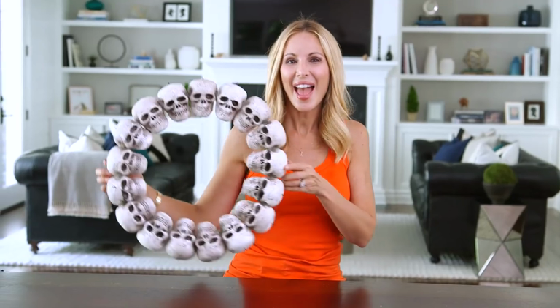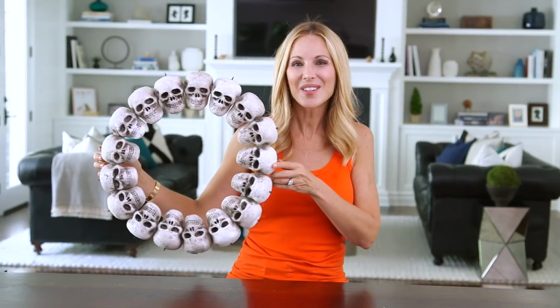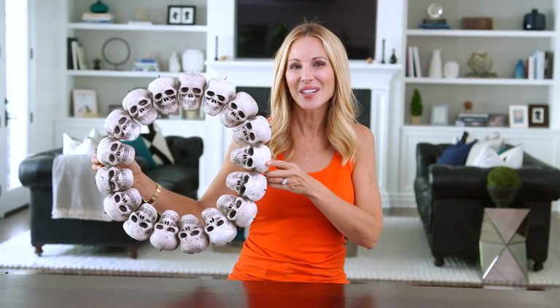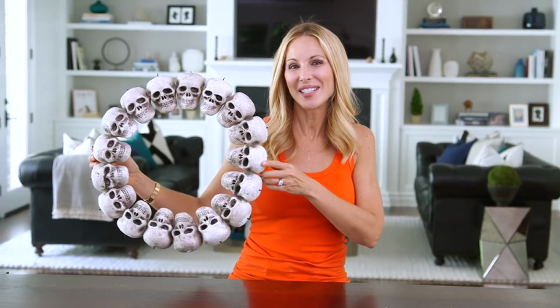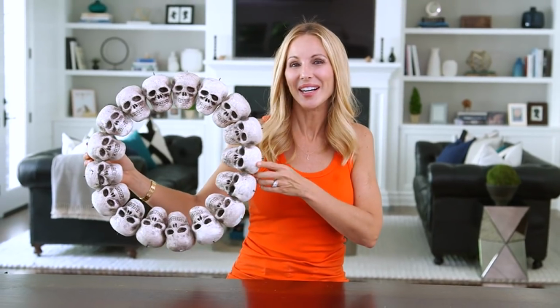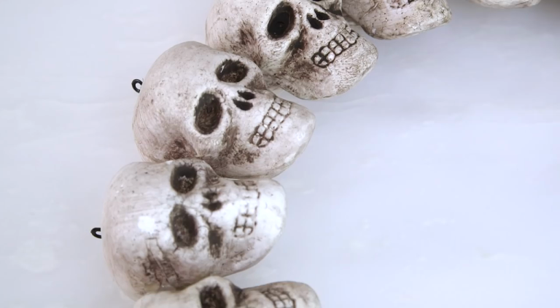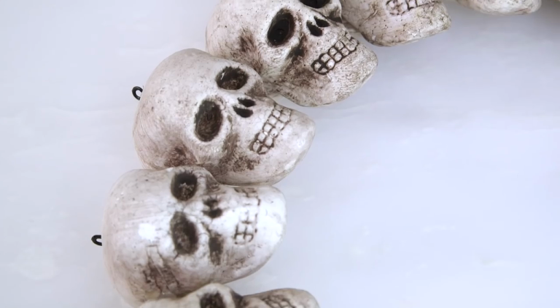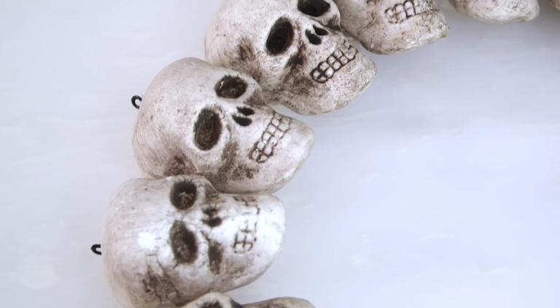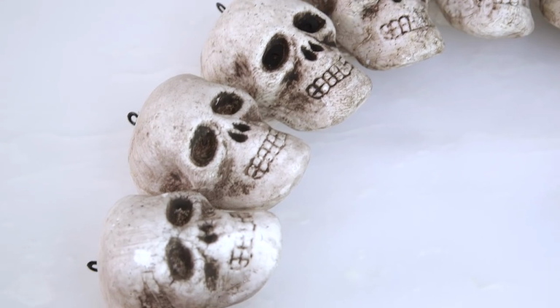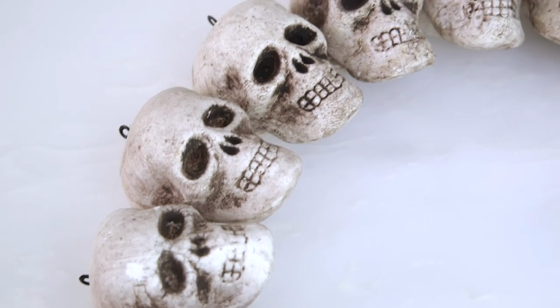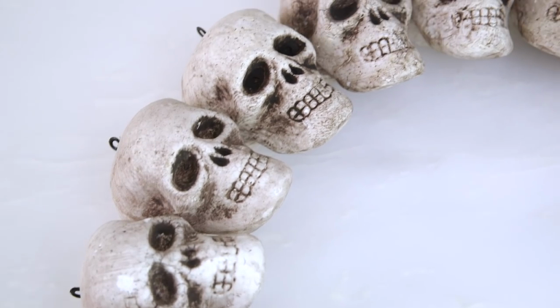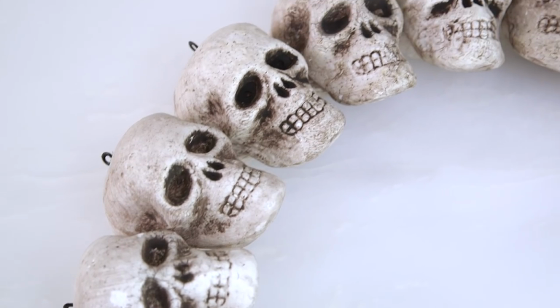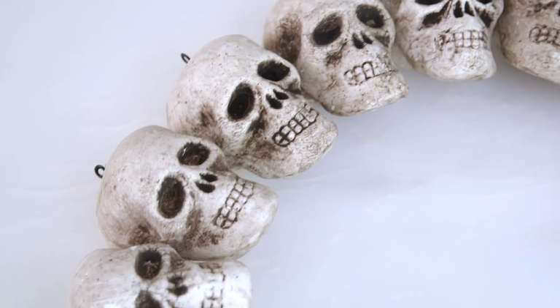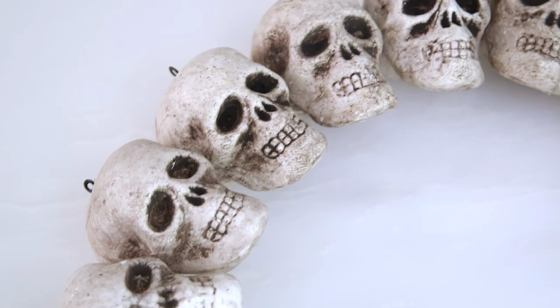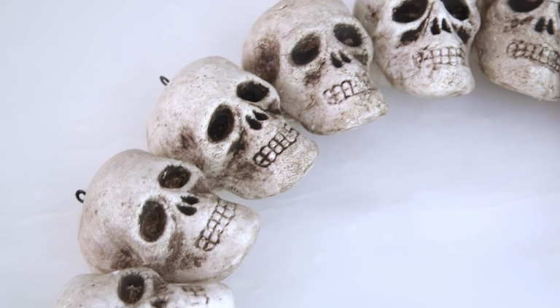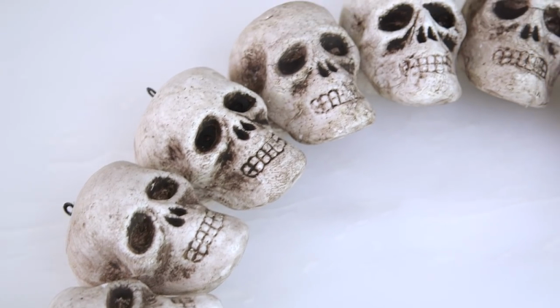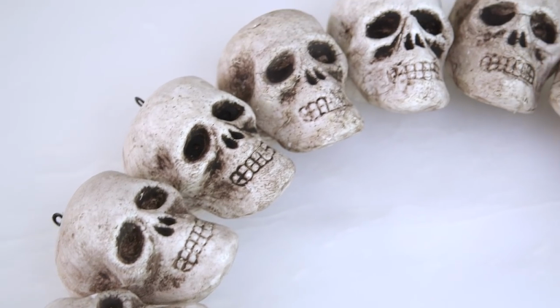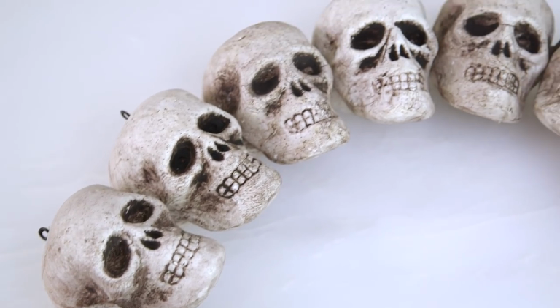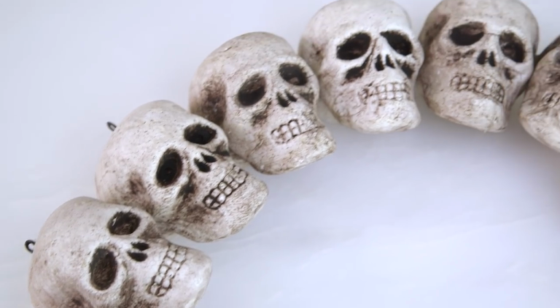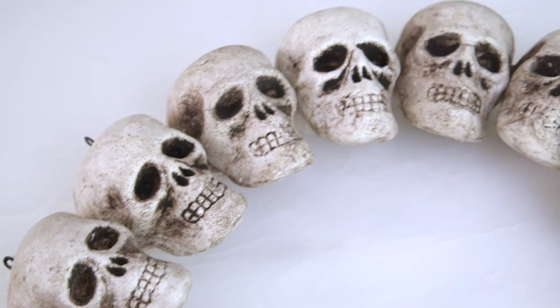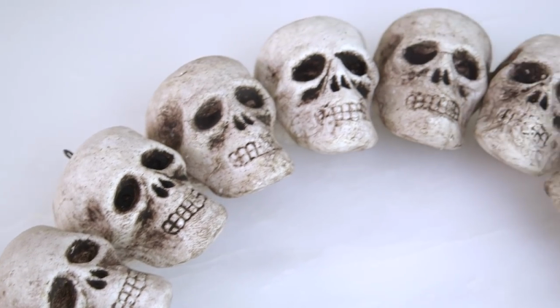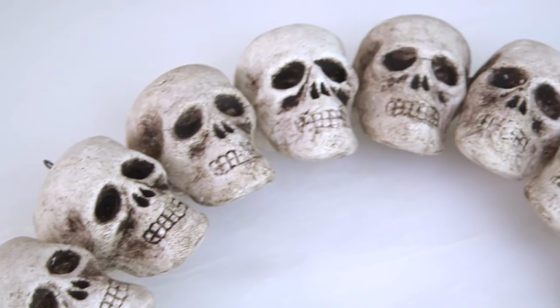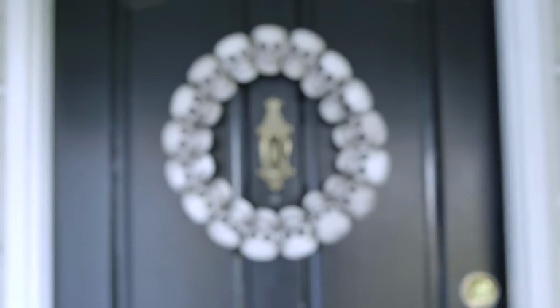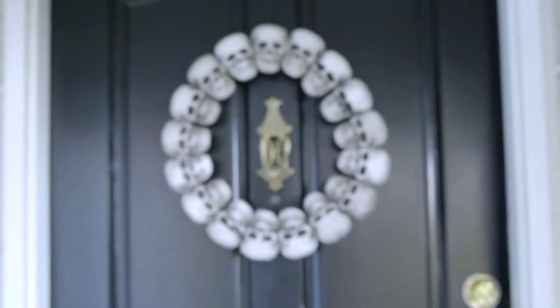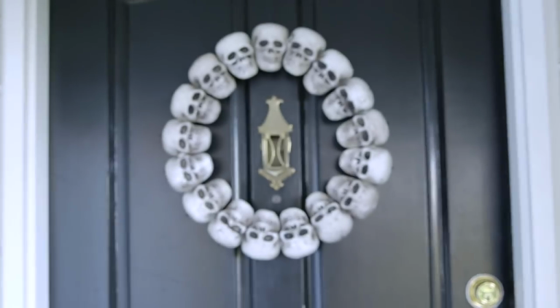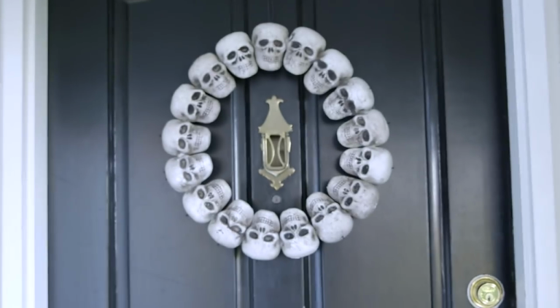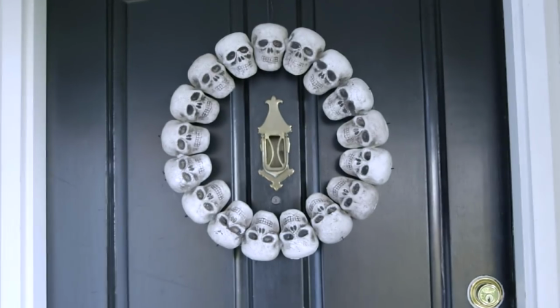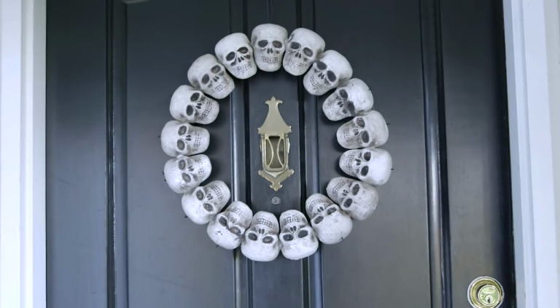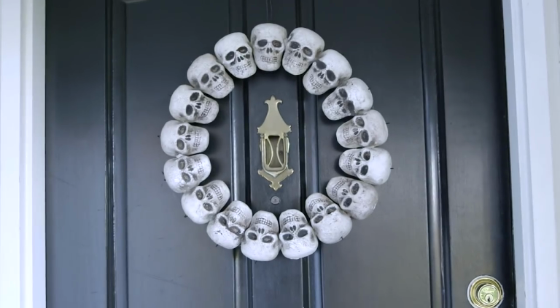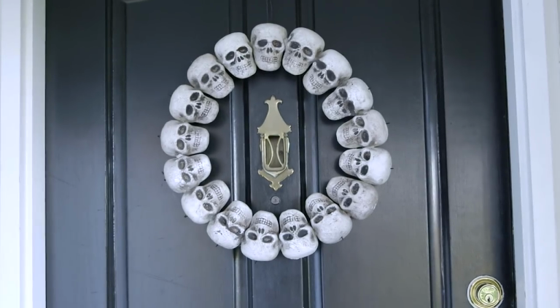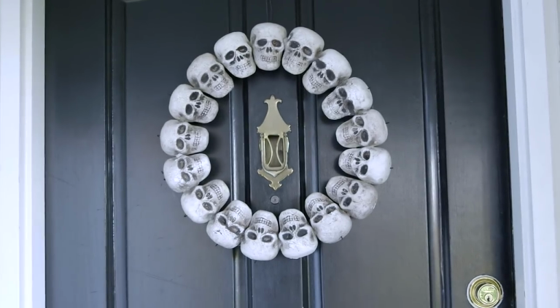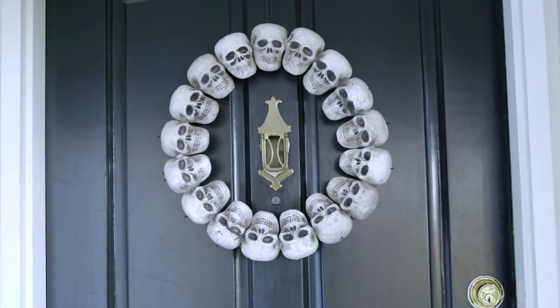And we're done! You have a super easy Halloween wreath that you can hang on your door to let trick-or-treaters know you're open for business.